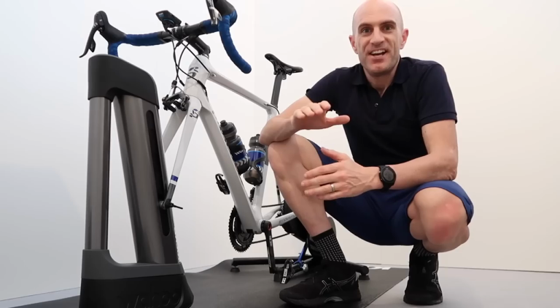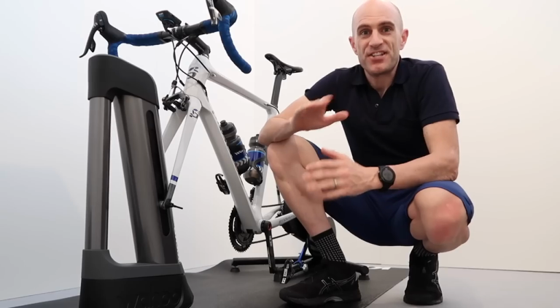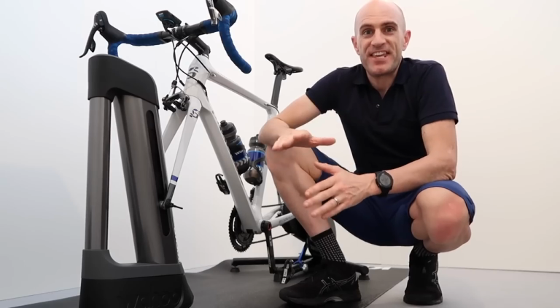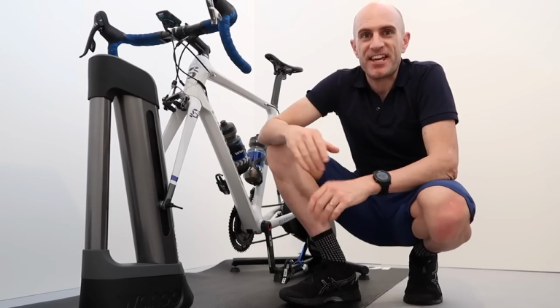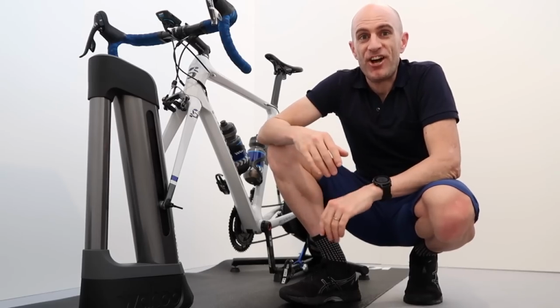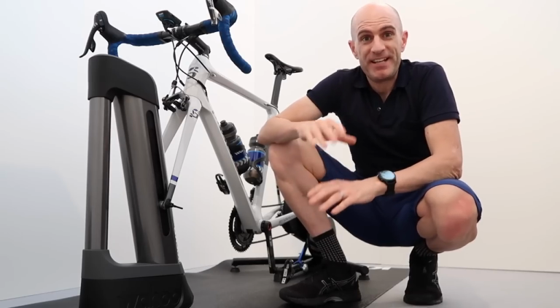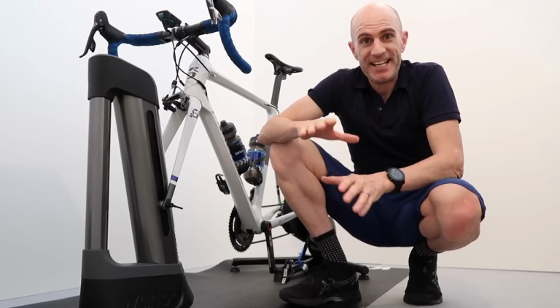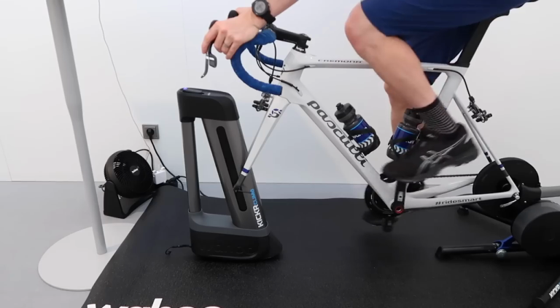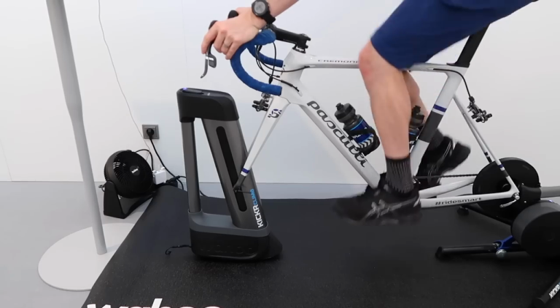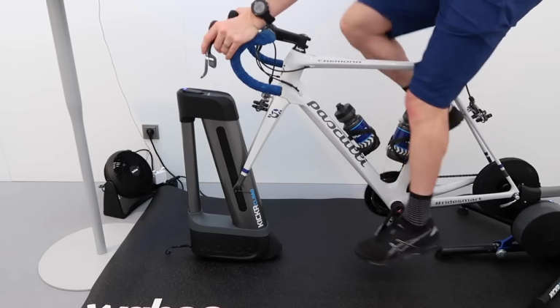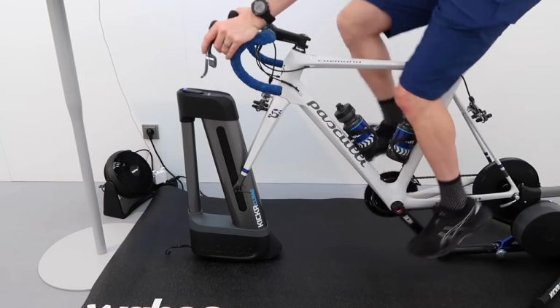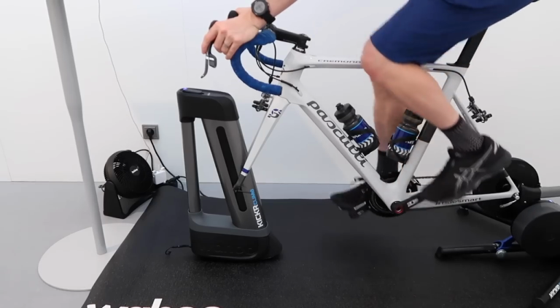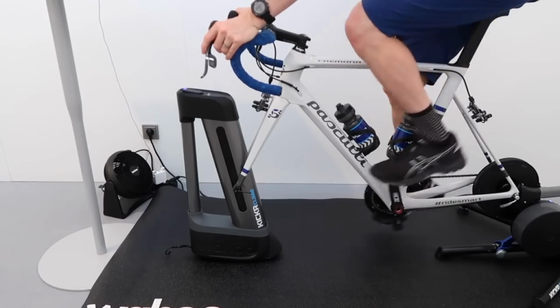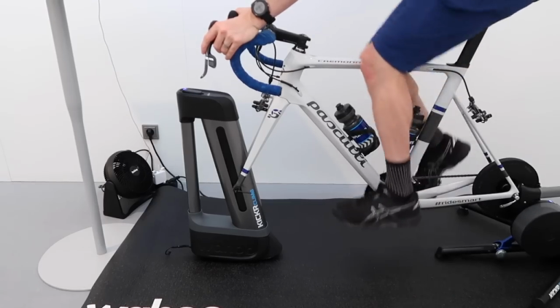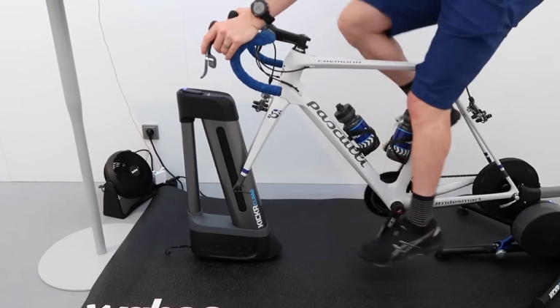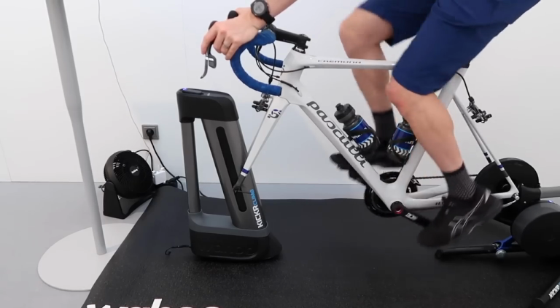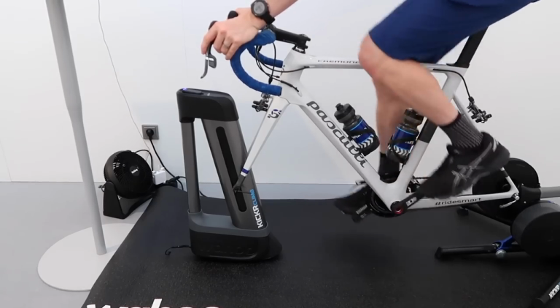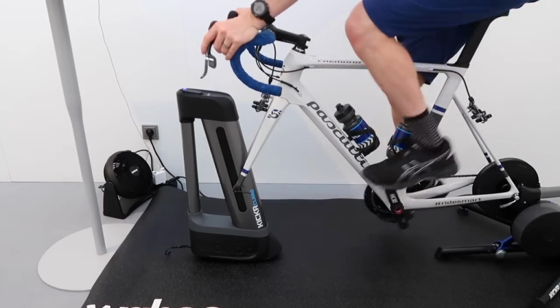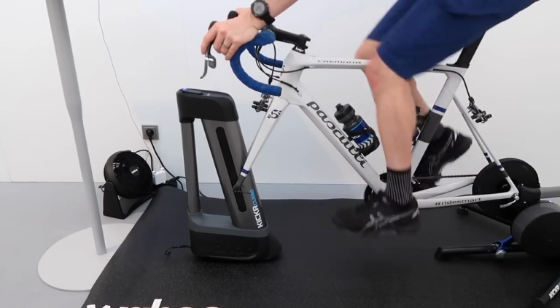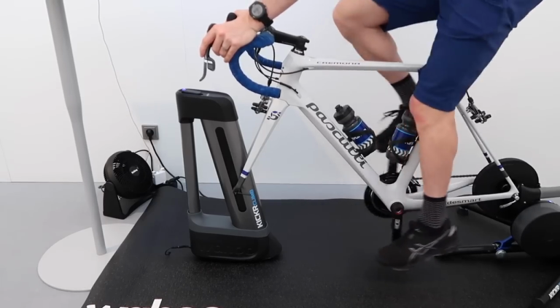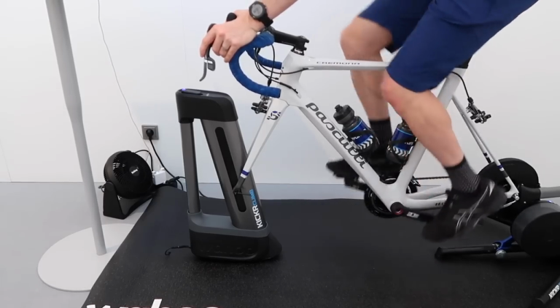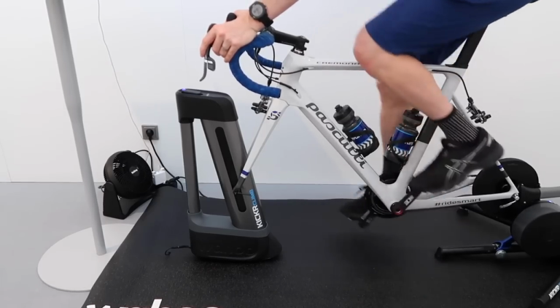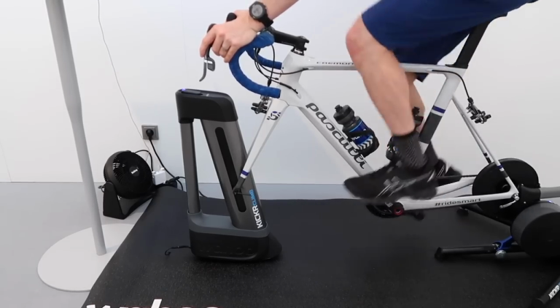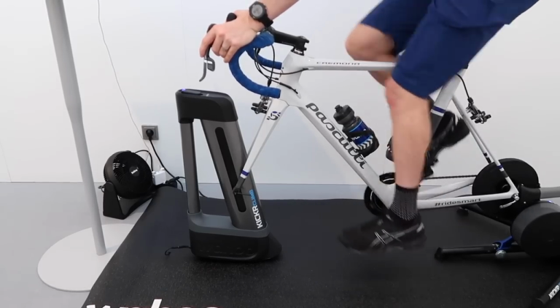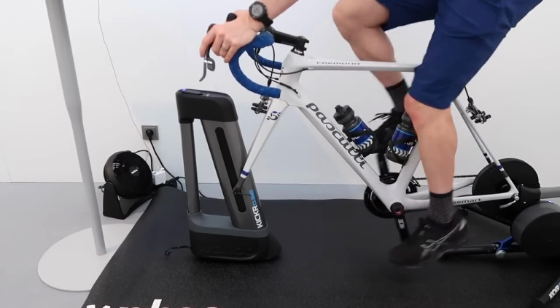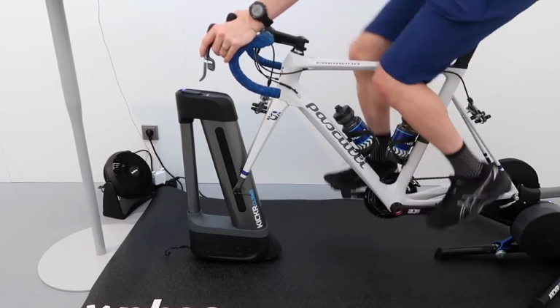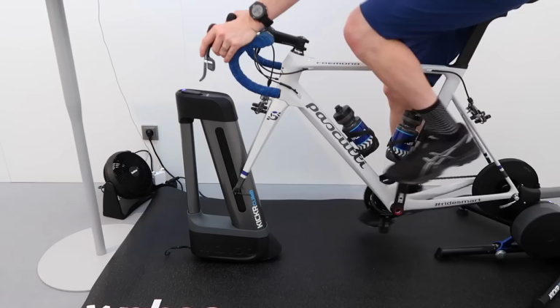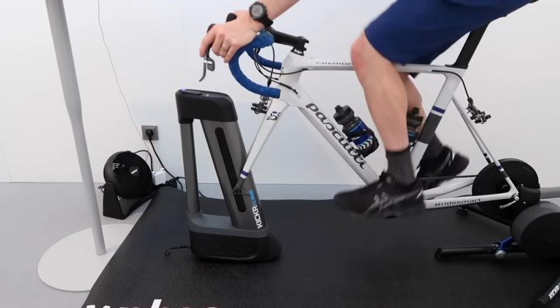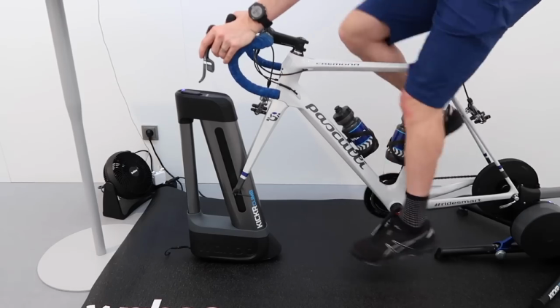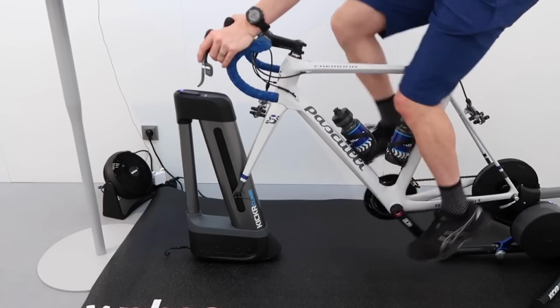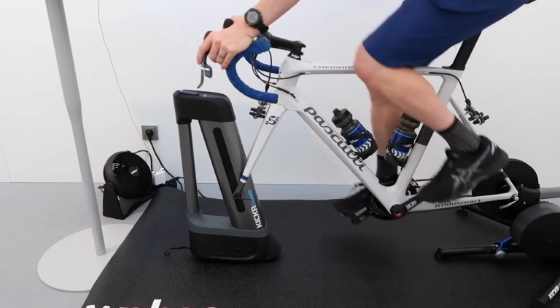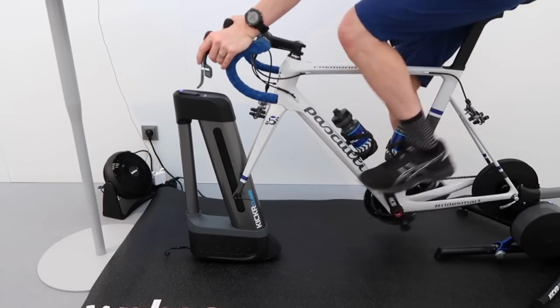The Kicker Climb is real and it's here at Eurobike. Today I'm behind the scenes having a quick preview before the unveiling tomorrow.